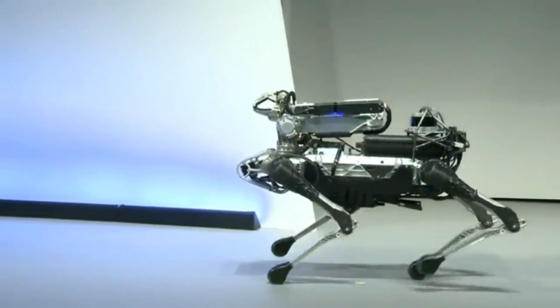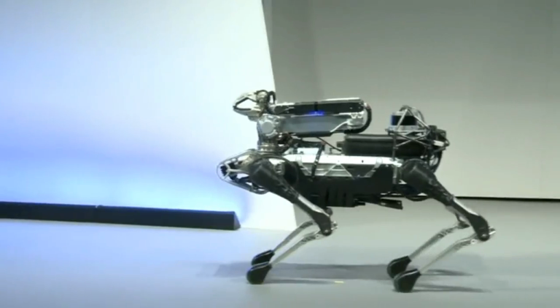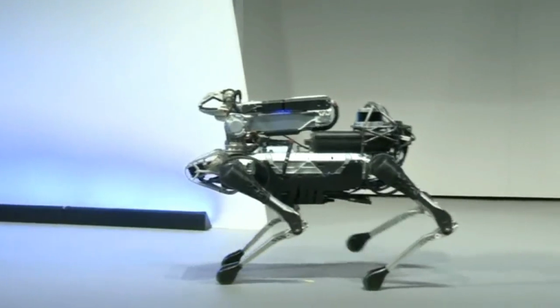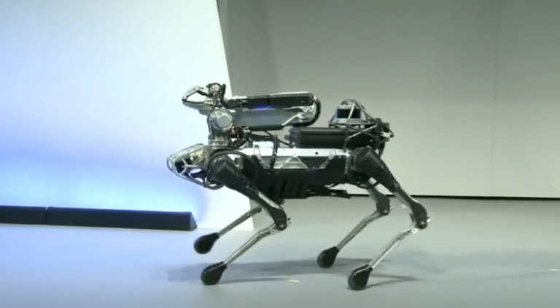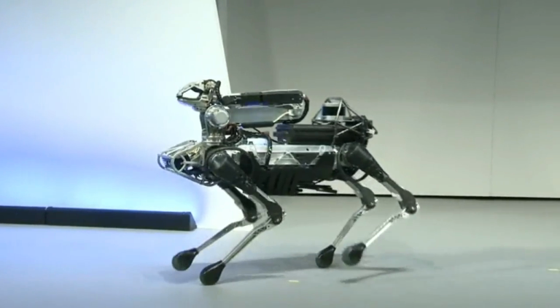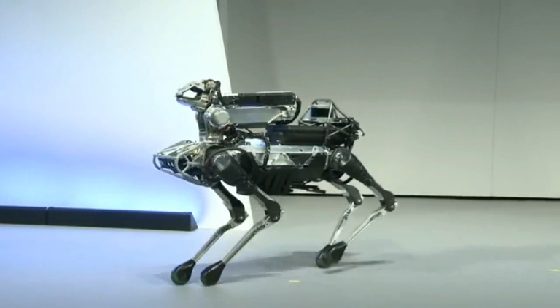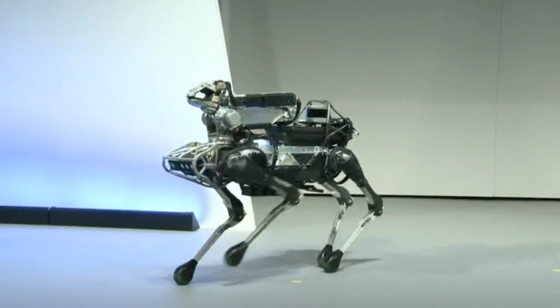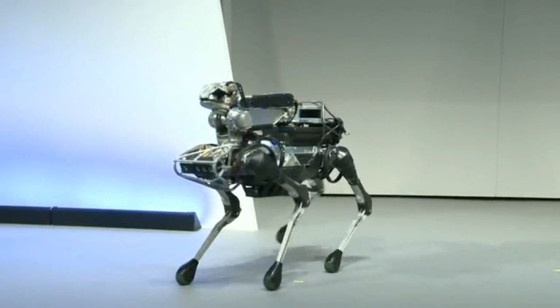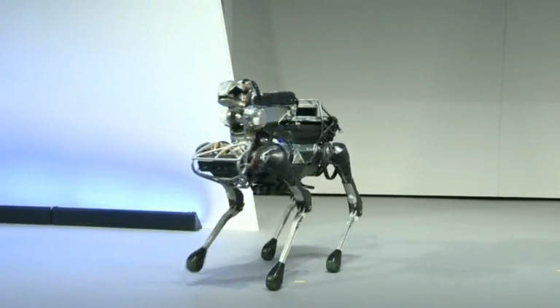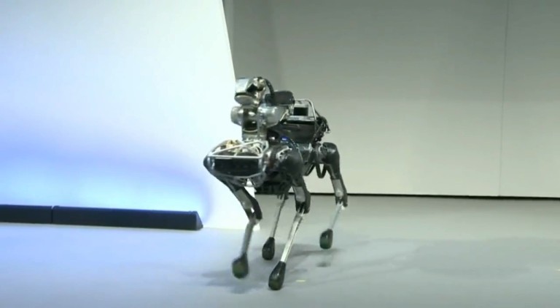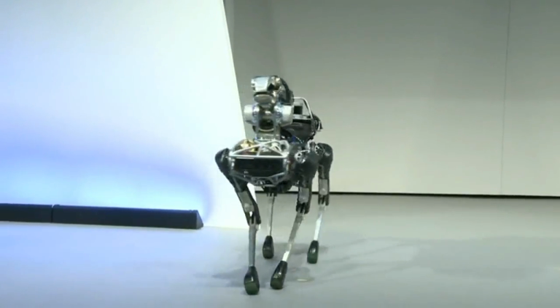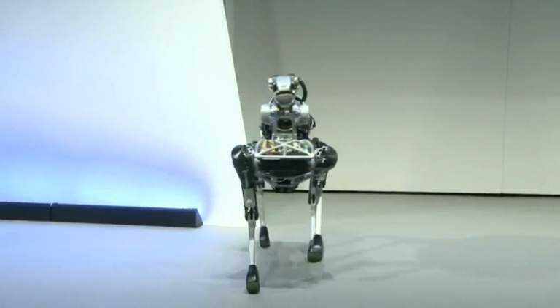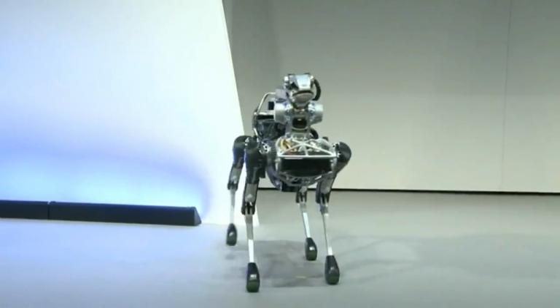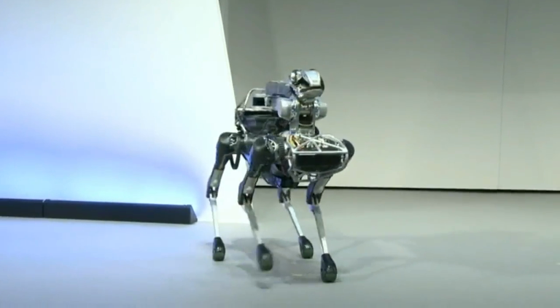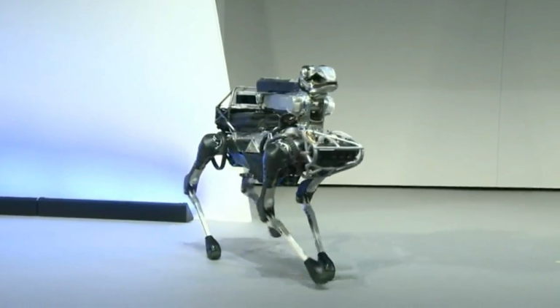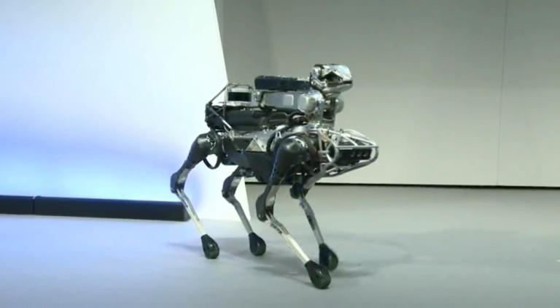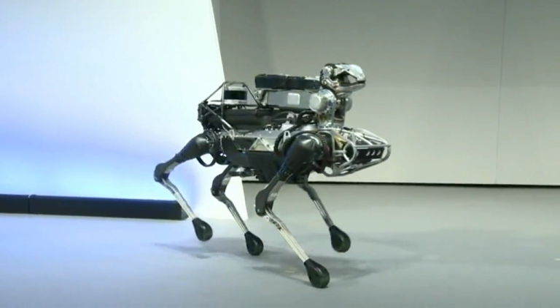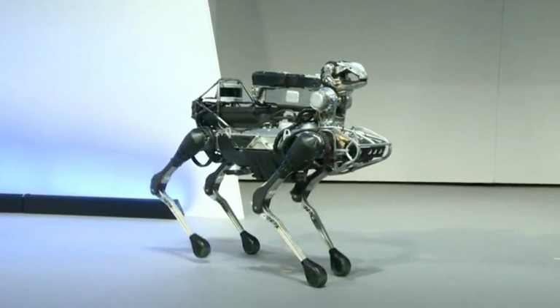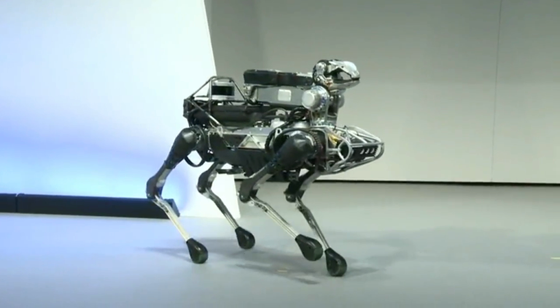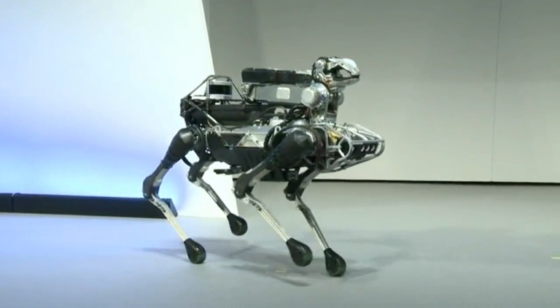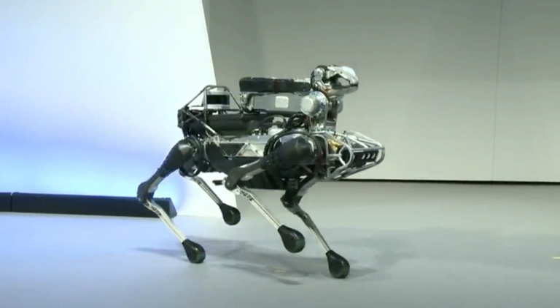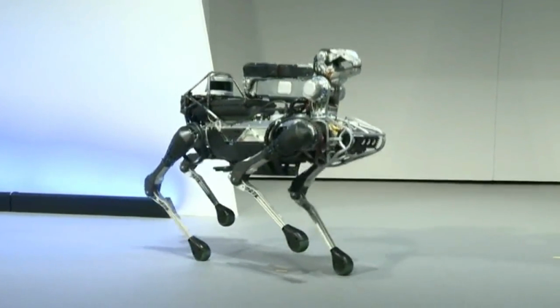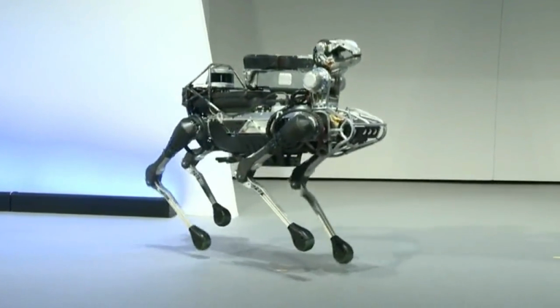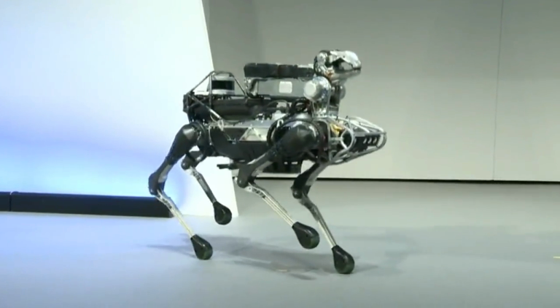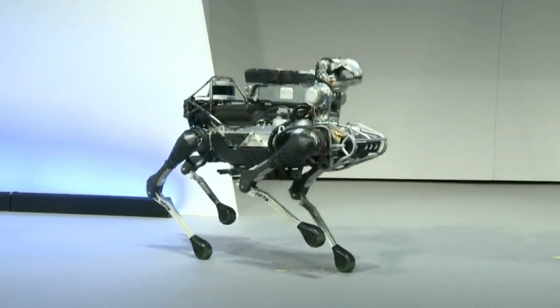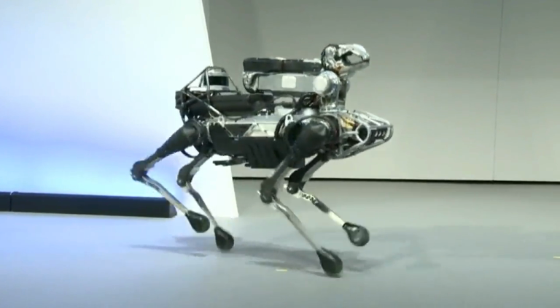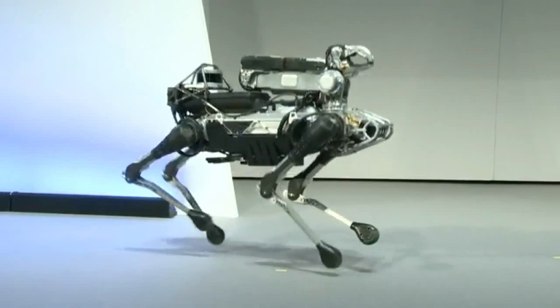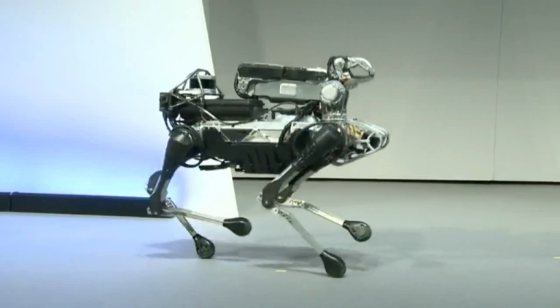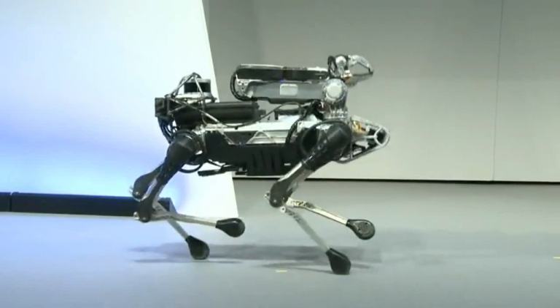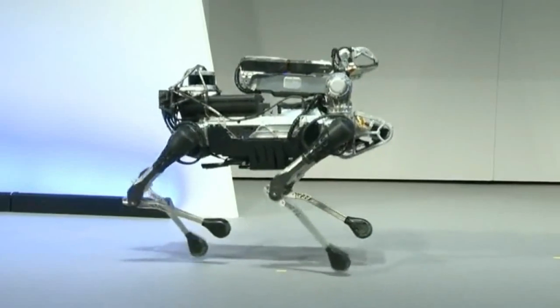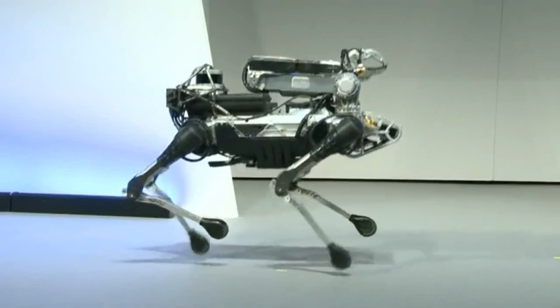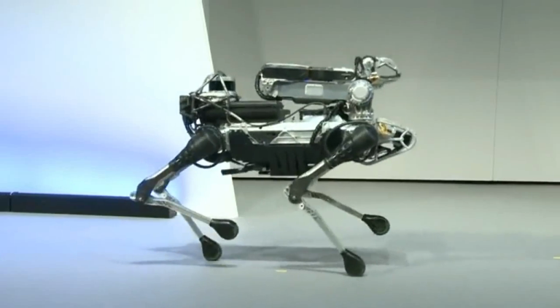The robot's a little bit of a show-off. It does some dynamic tasks — and even more dynamic tasks.